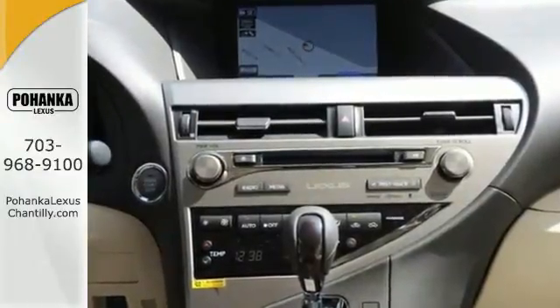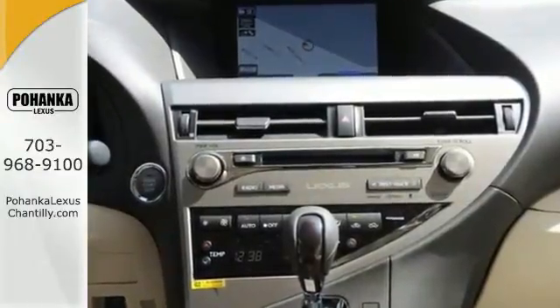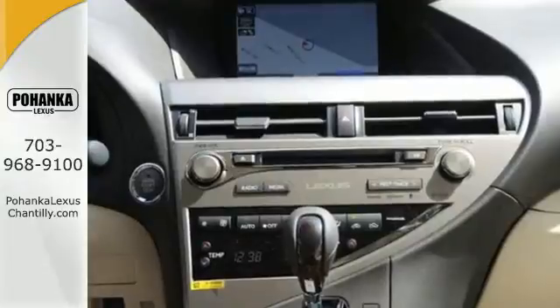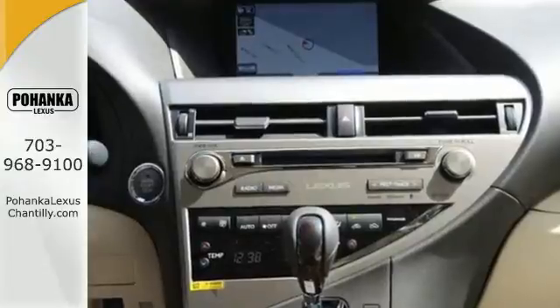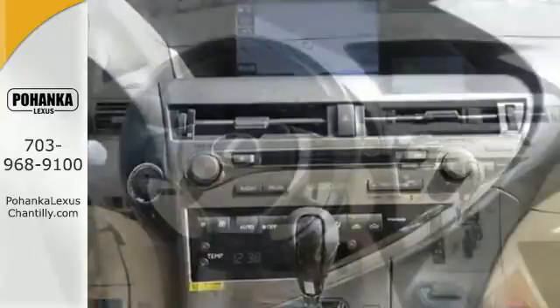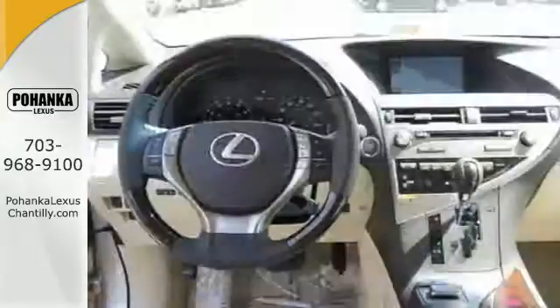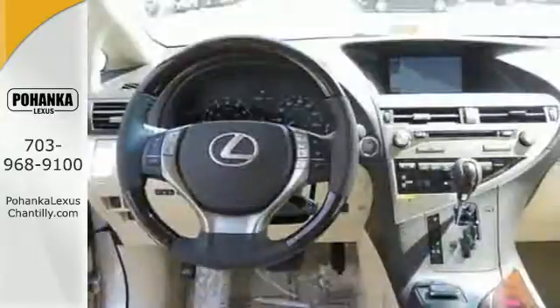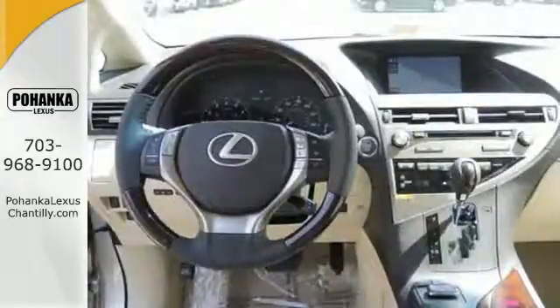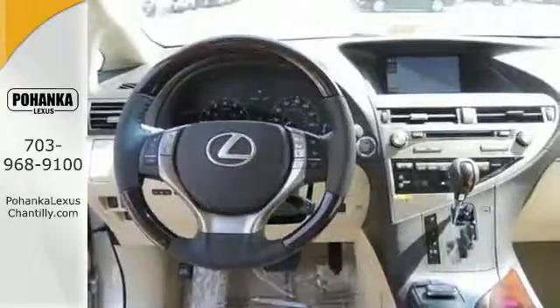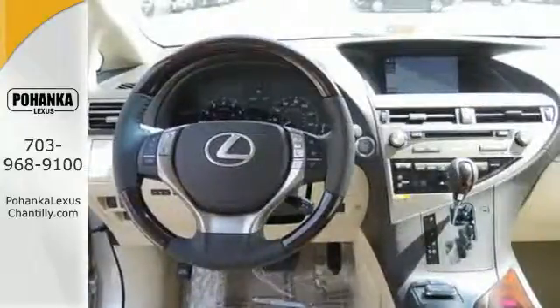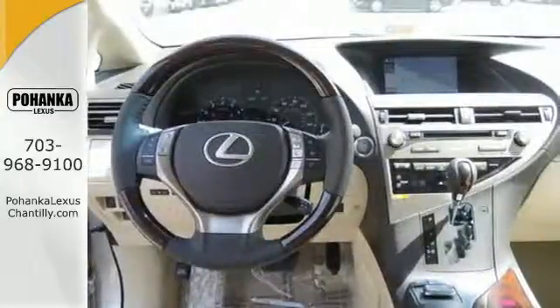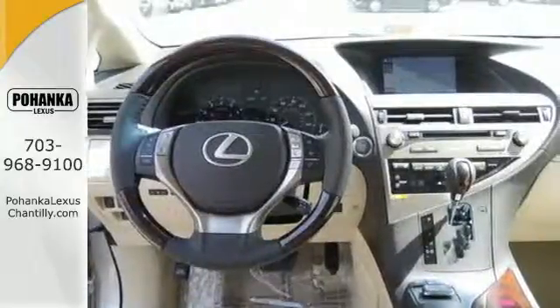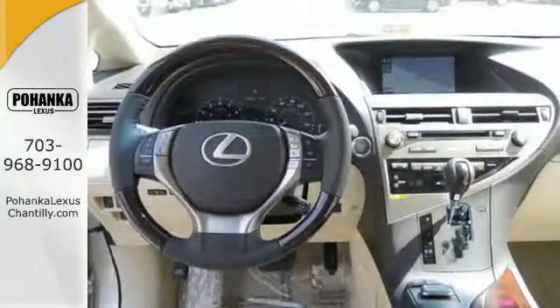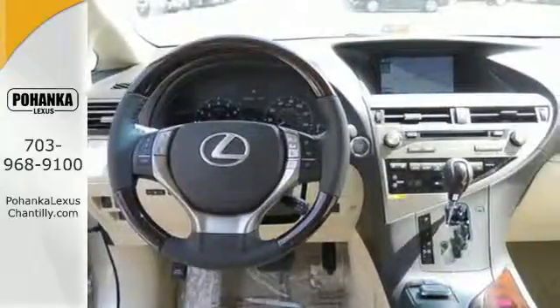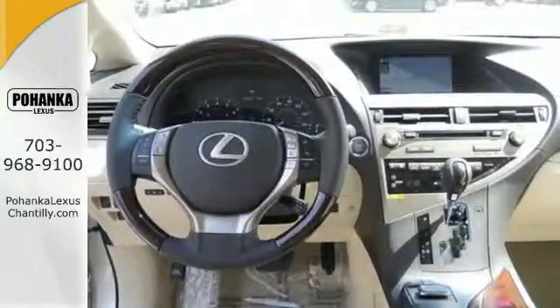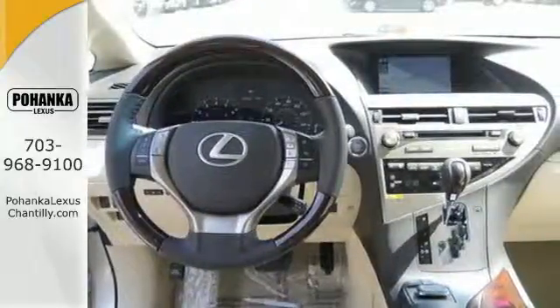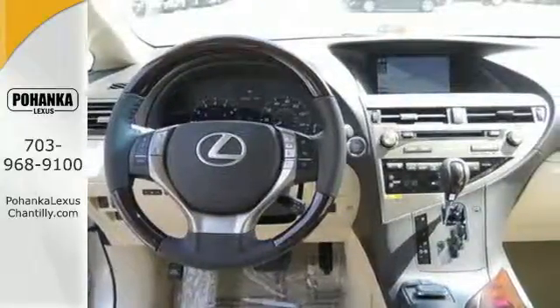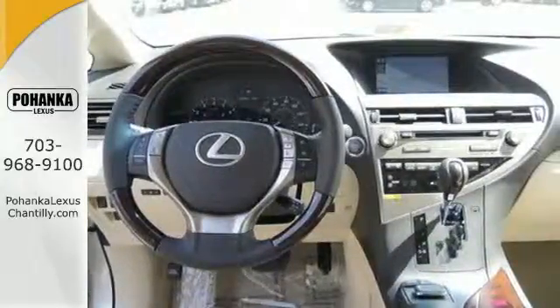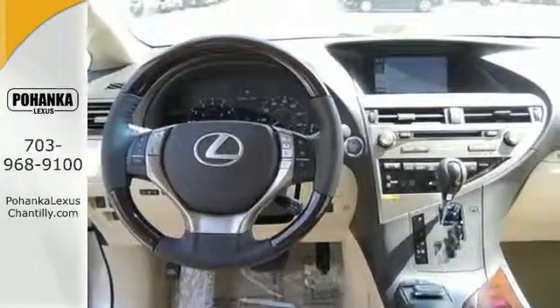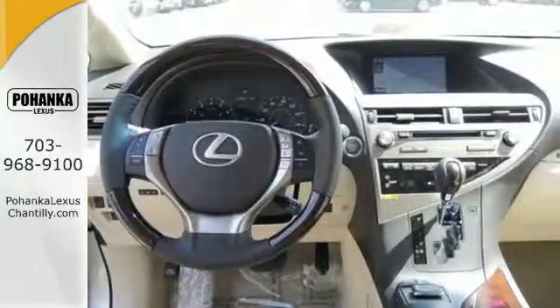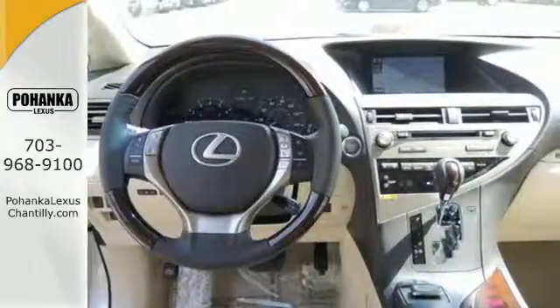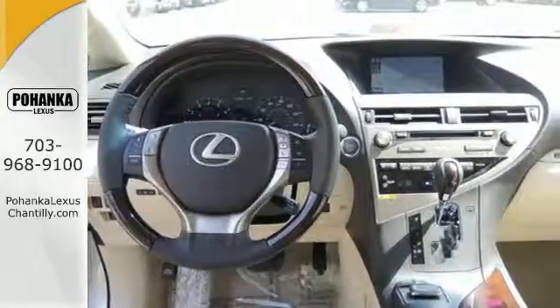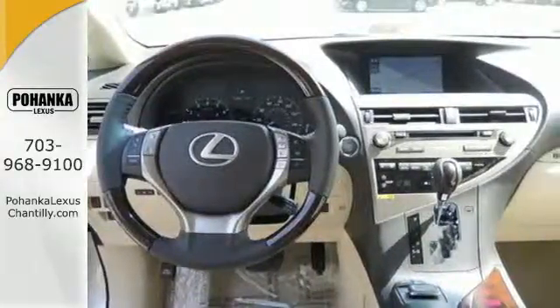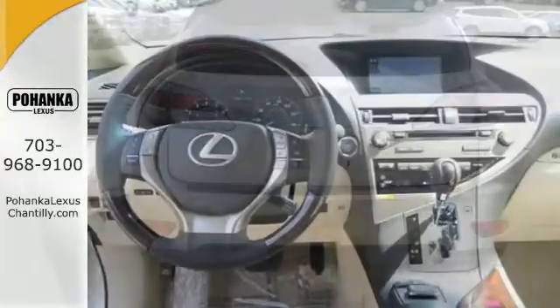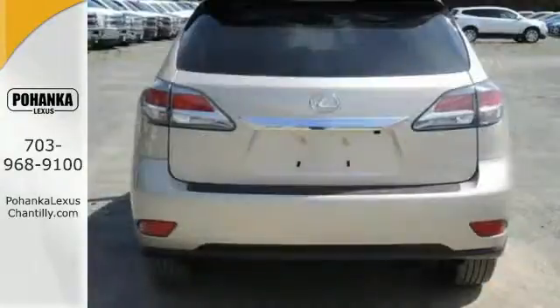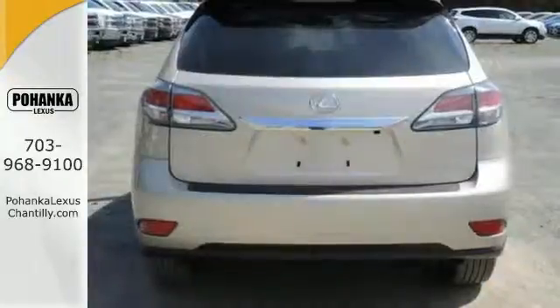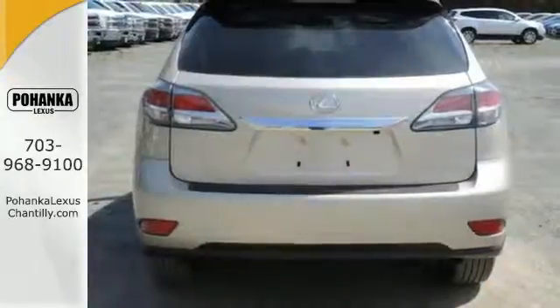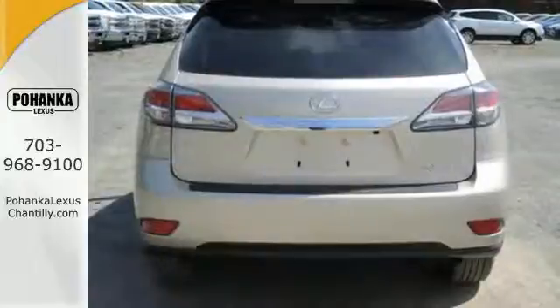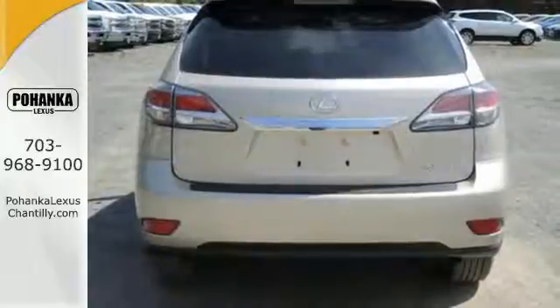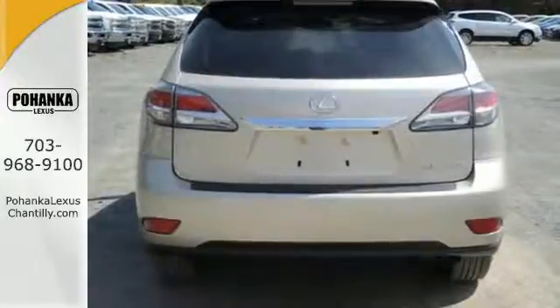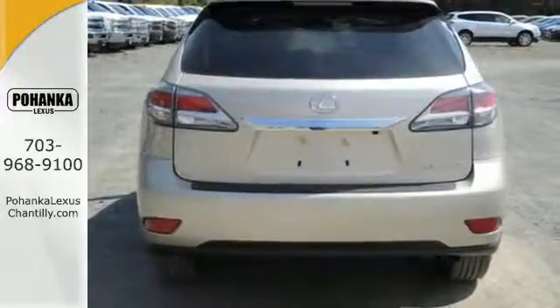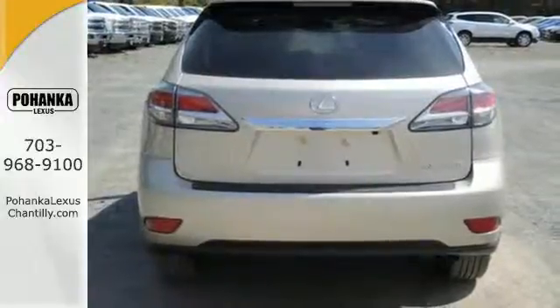You'll enjoy added touches like luxurious leather upholstery, premium surround sound, and smart access with push-button start.